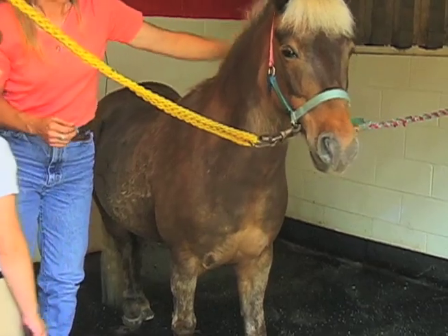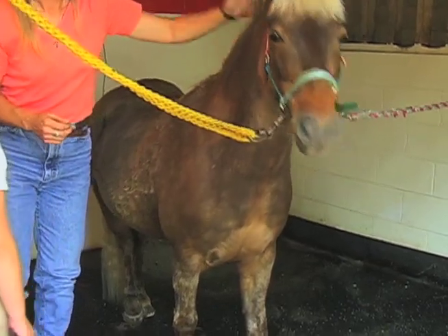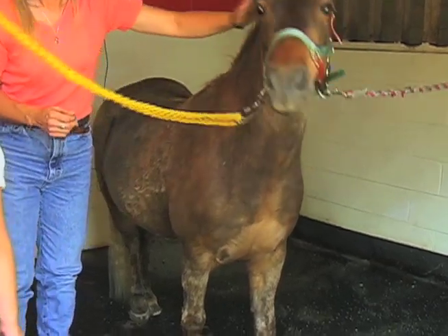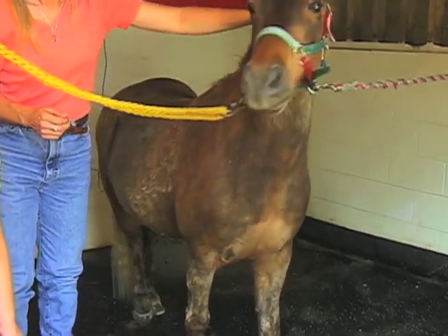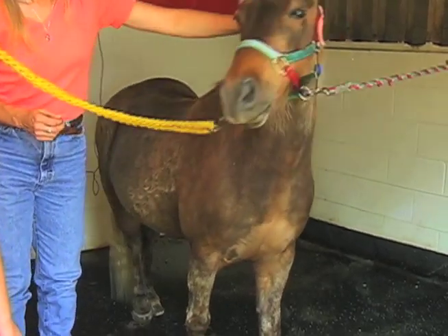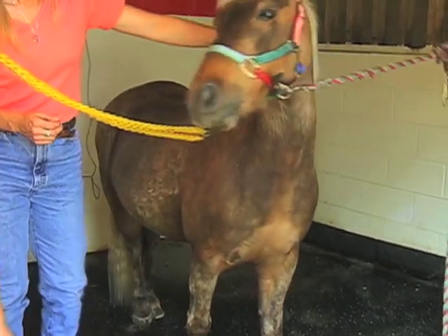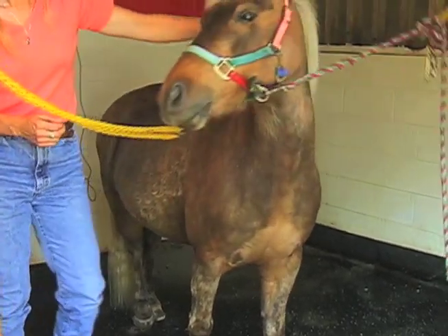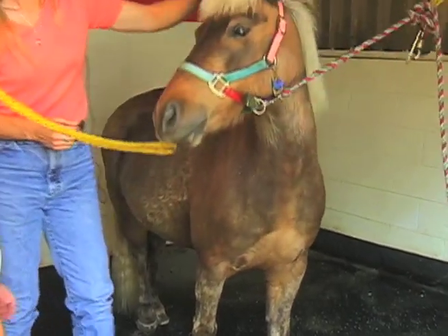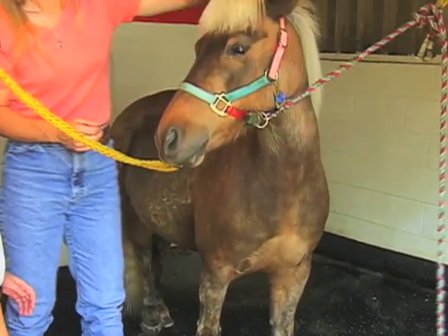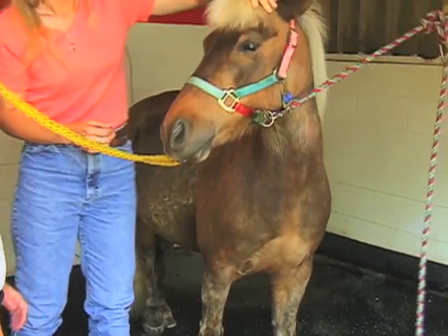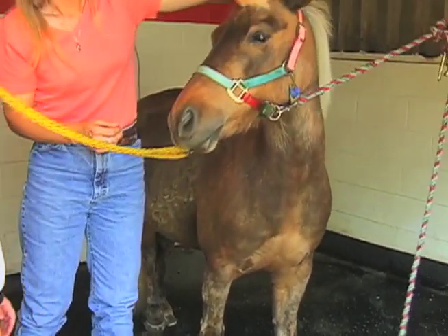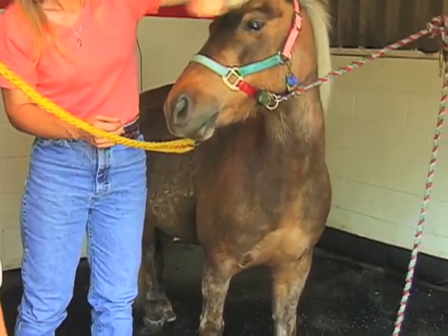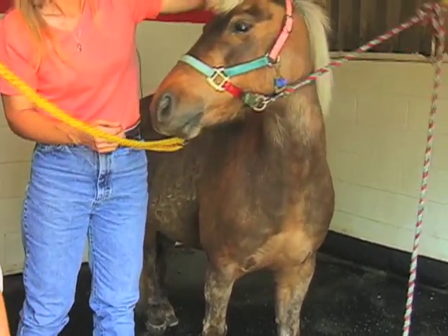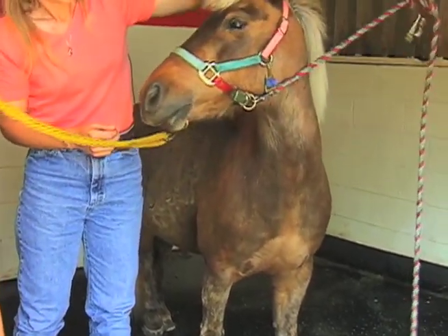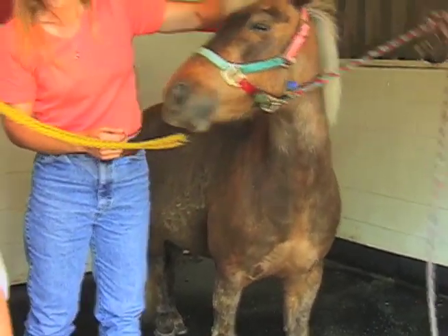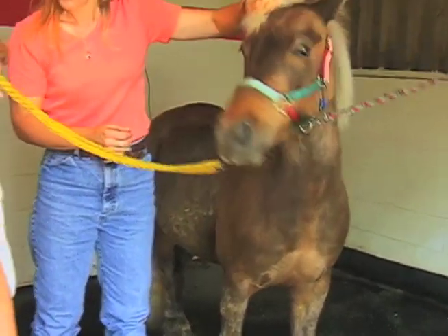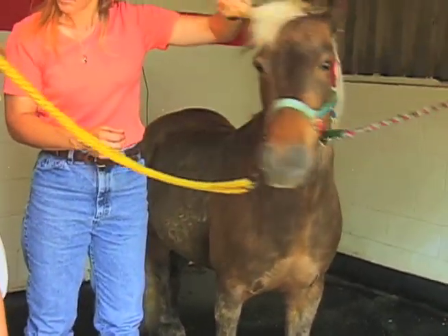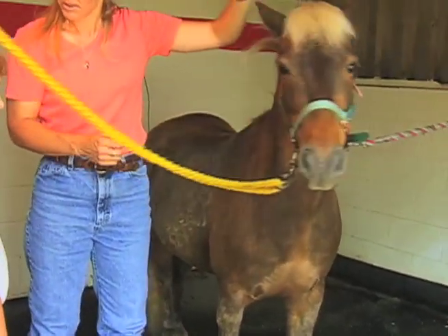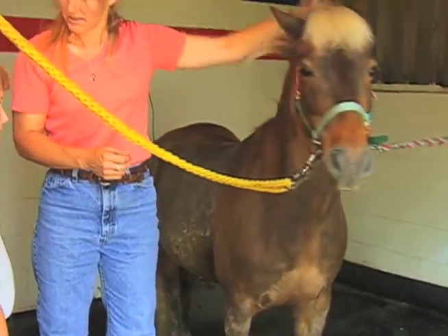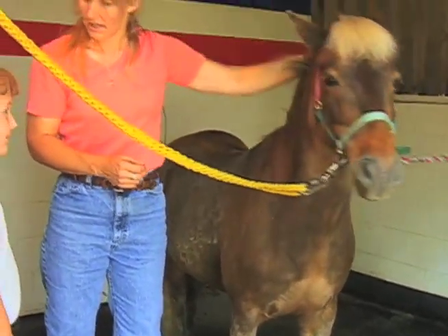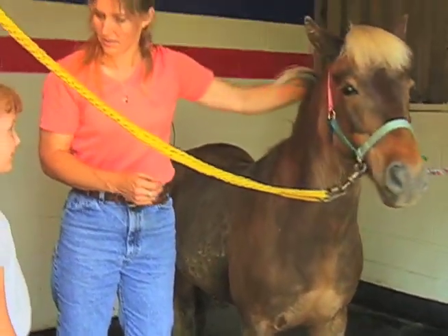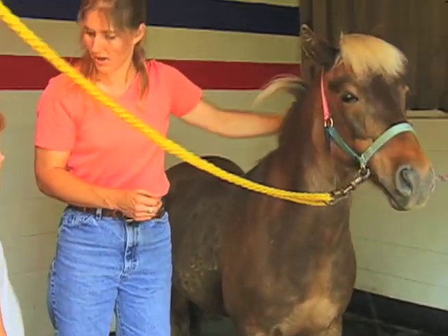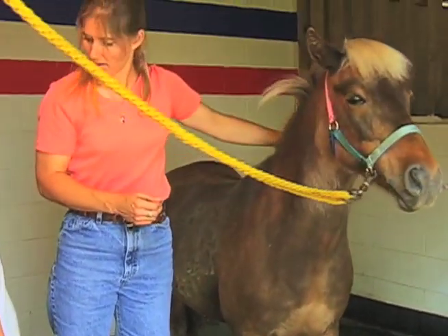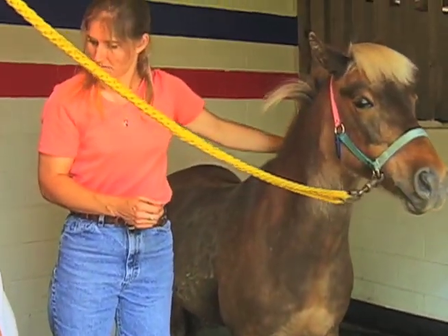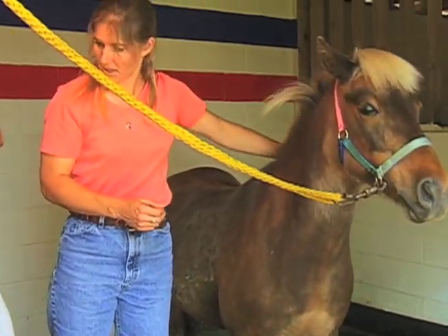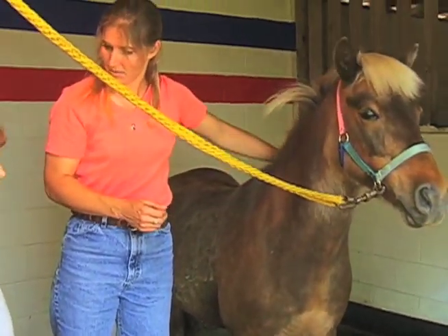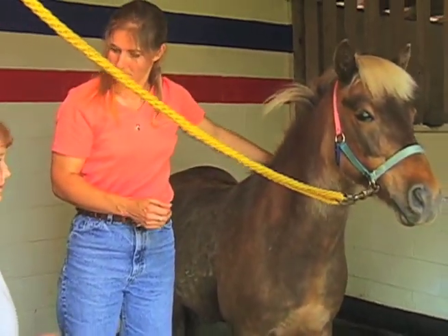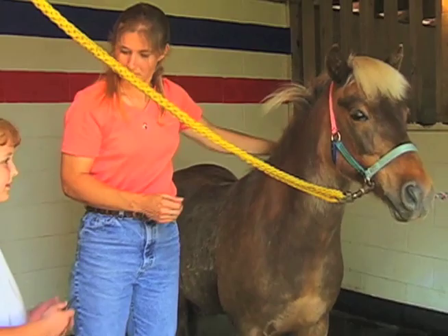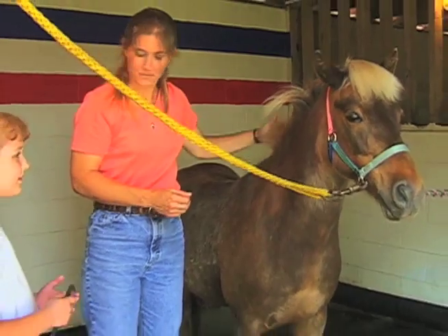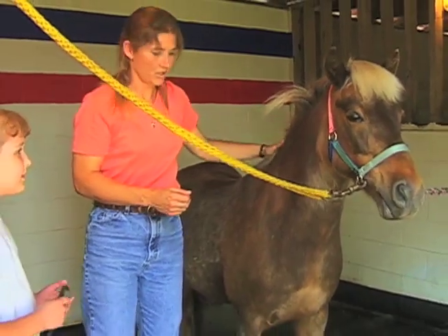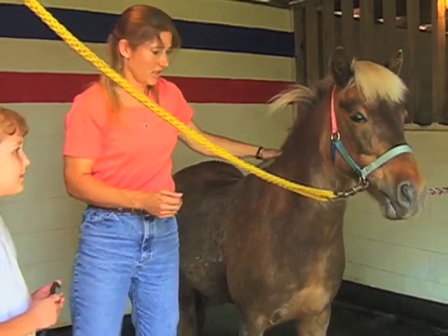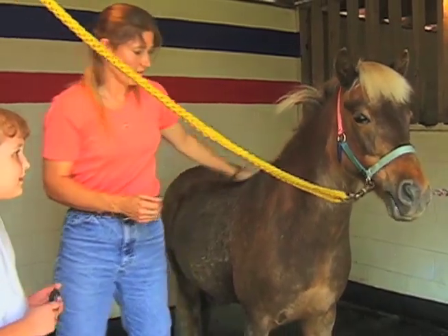Okay, I think he's about ready to go. We'll have to go get our saddle and bridle to put on him. Good job.